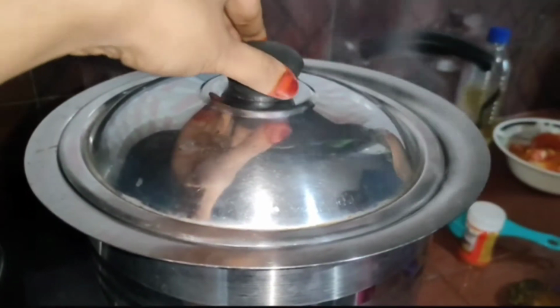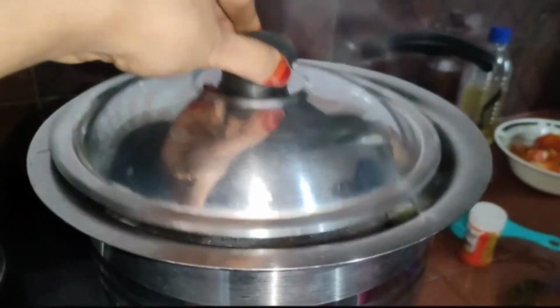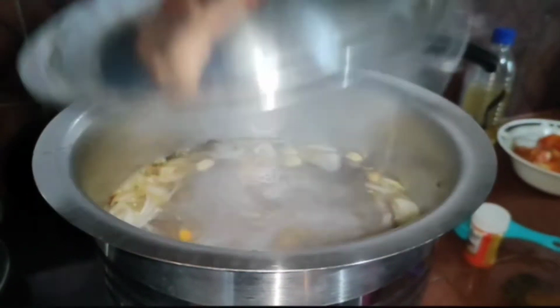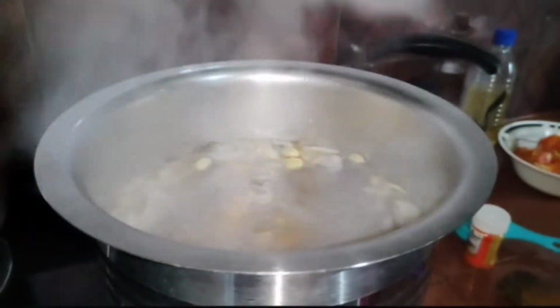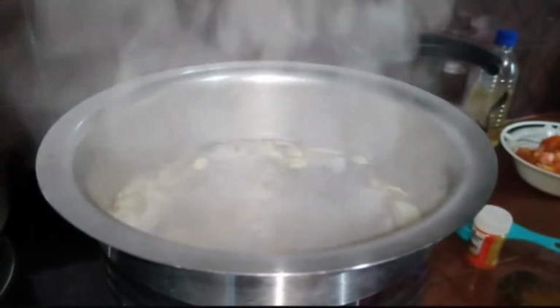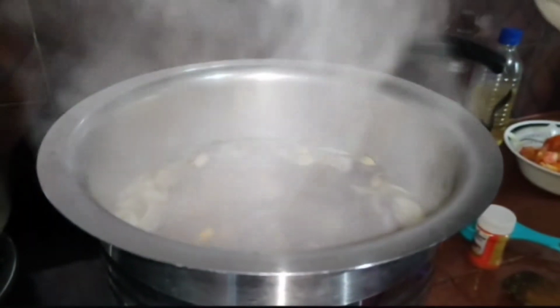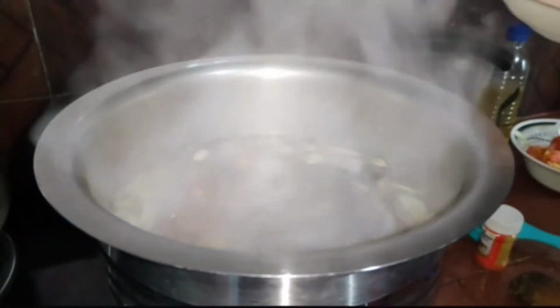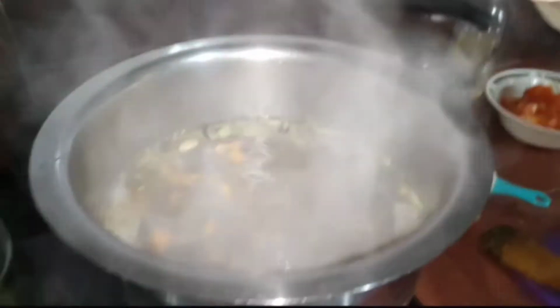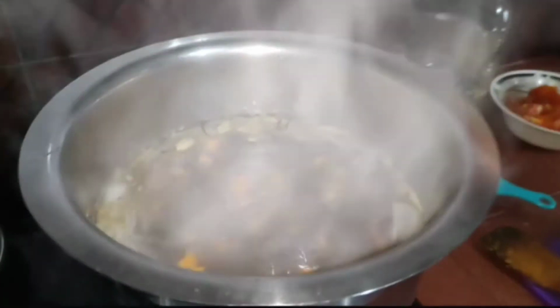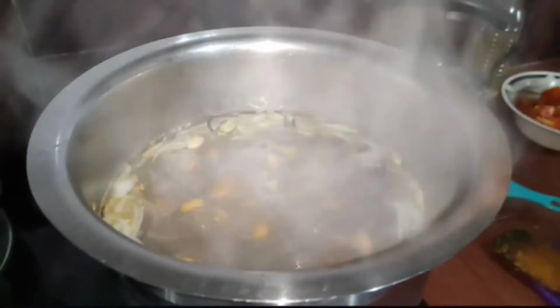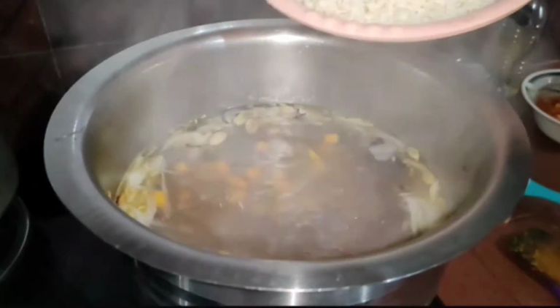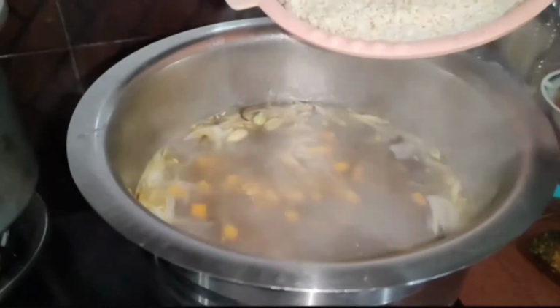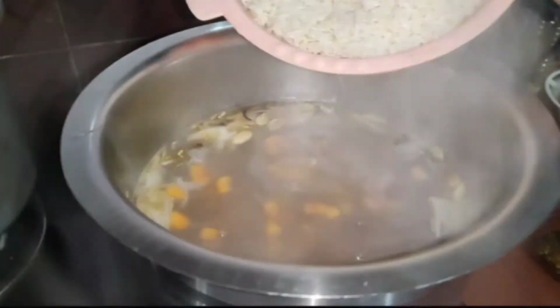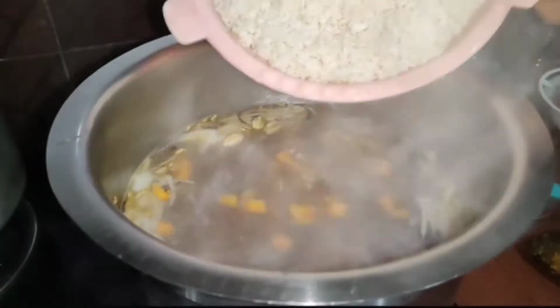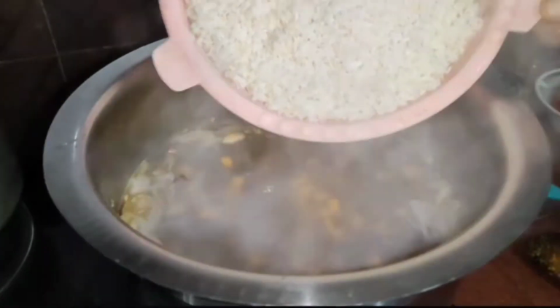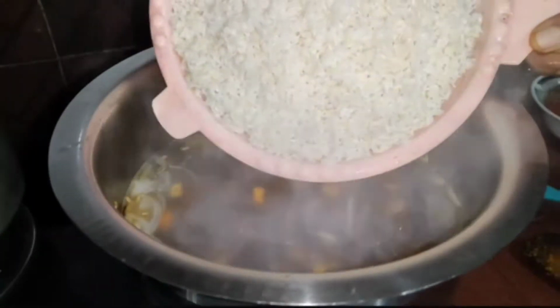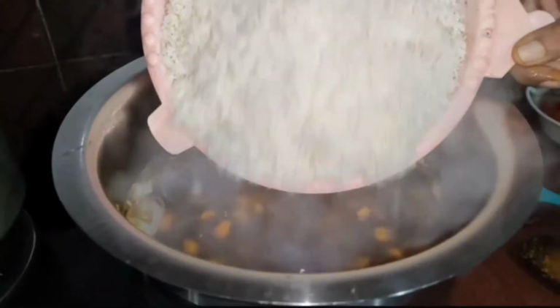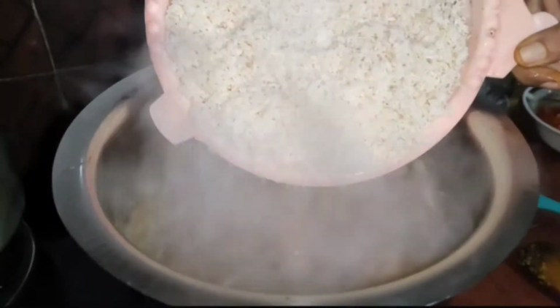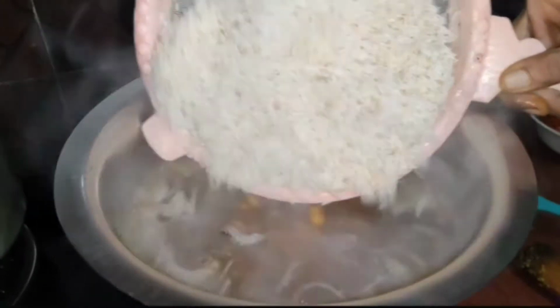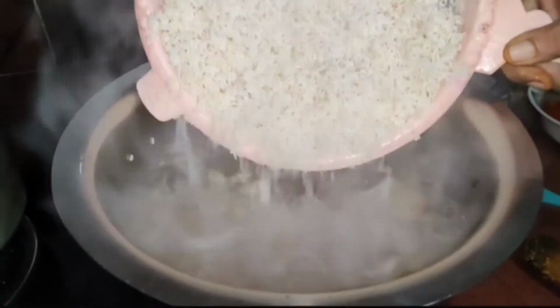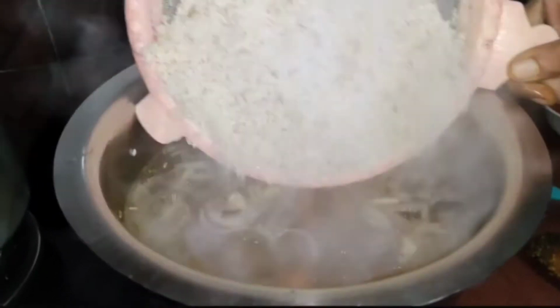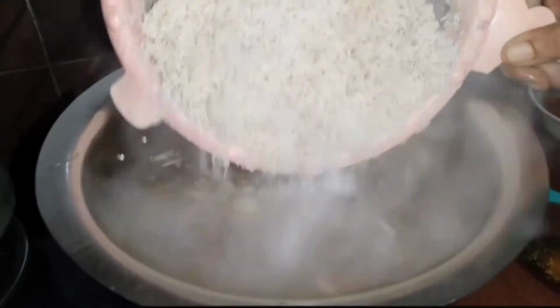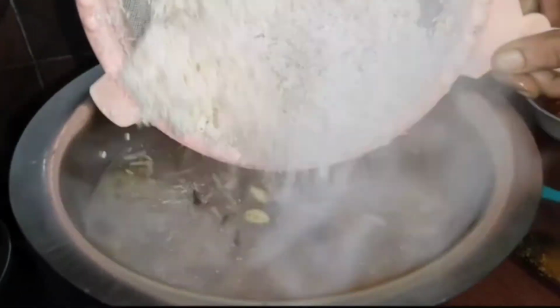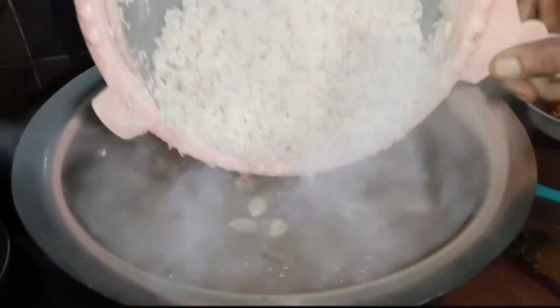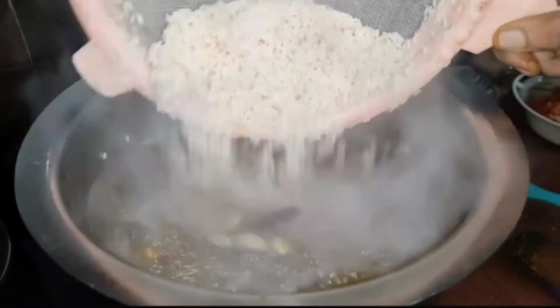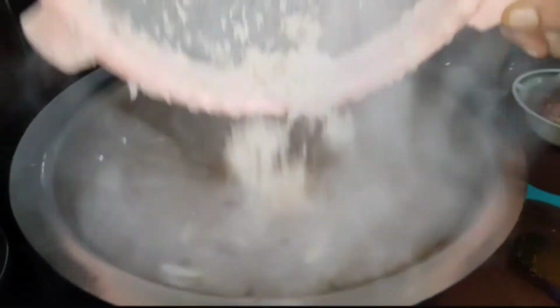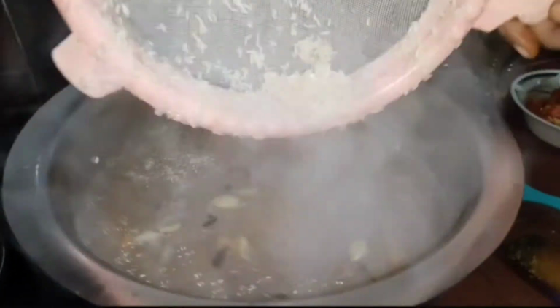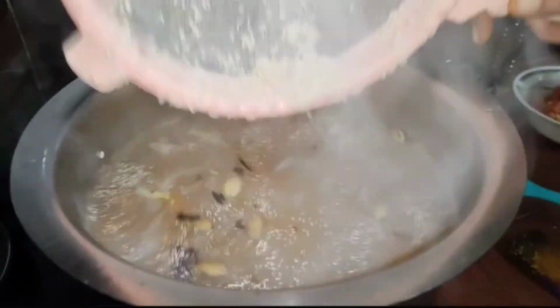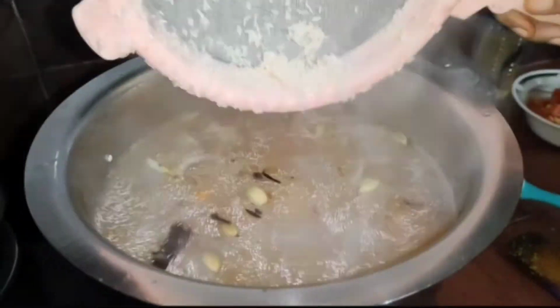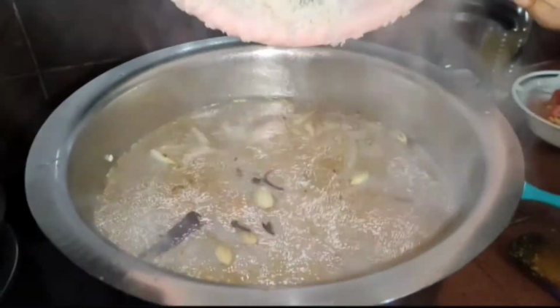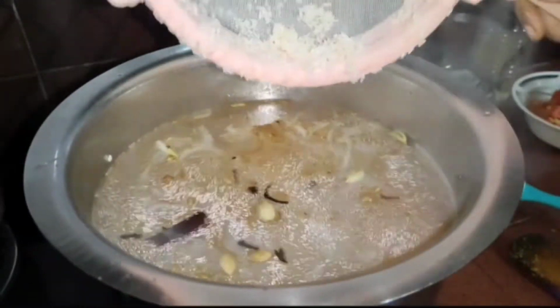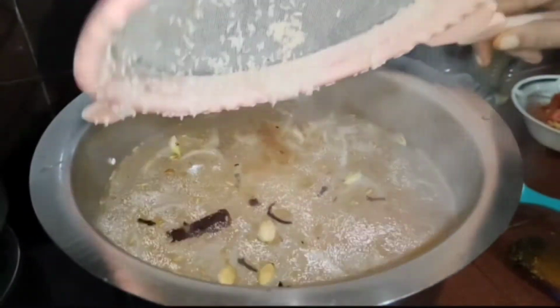Now we are going to open enough for this to get some of the rest in the mix.